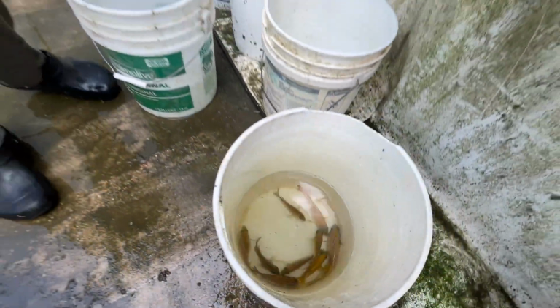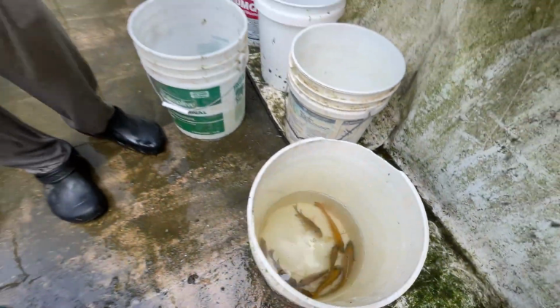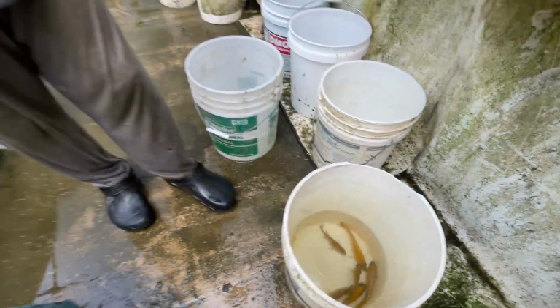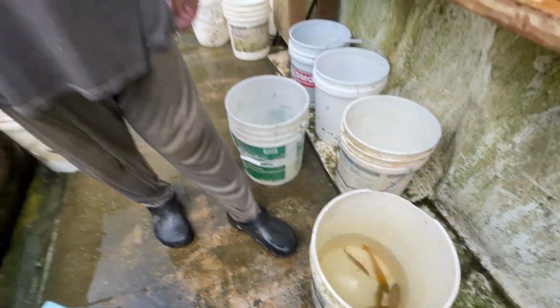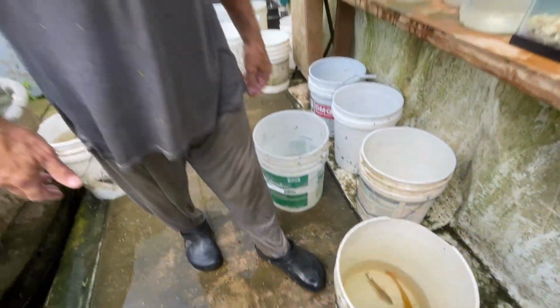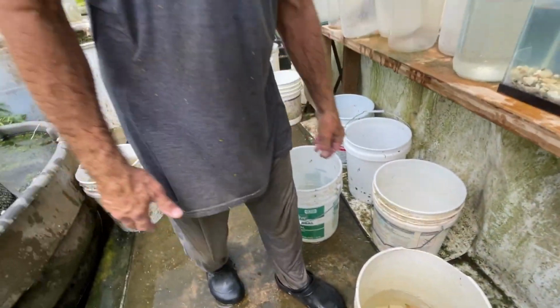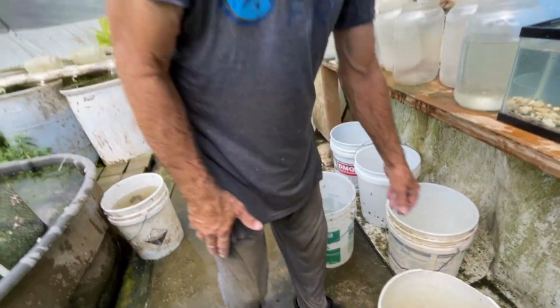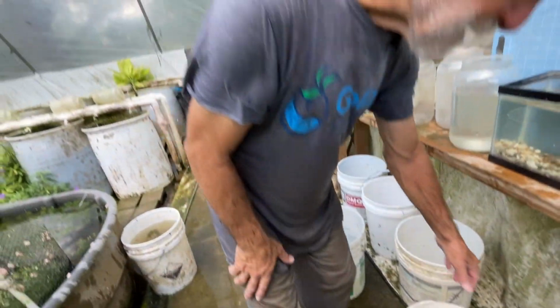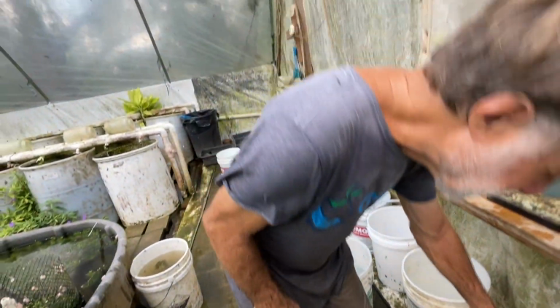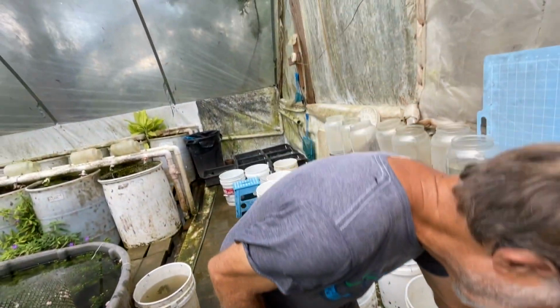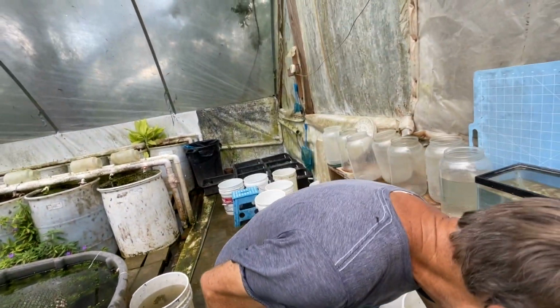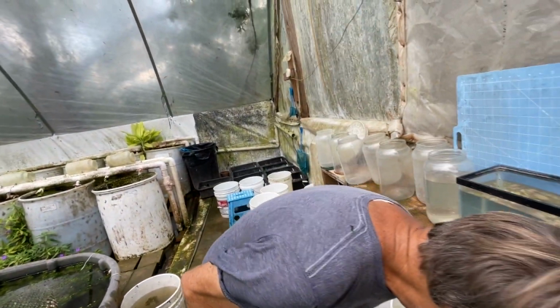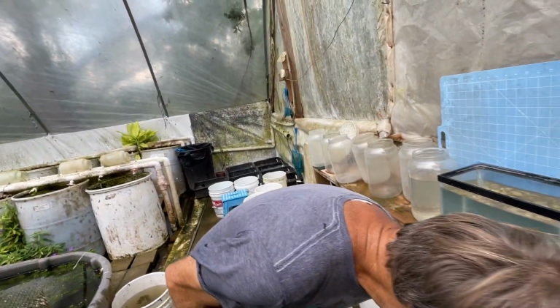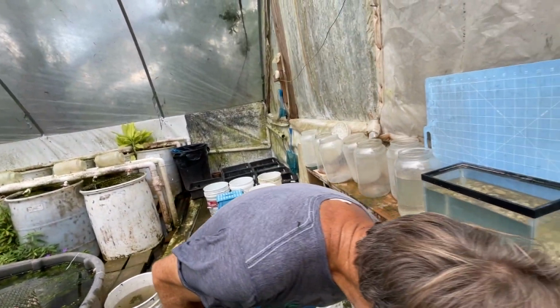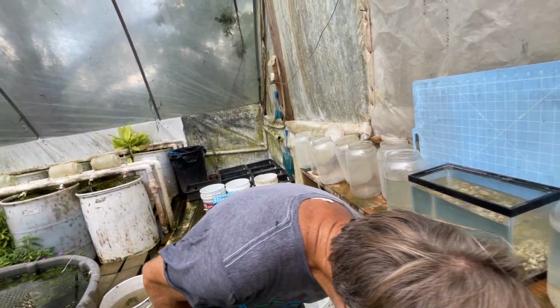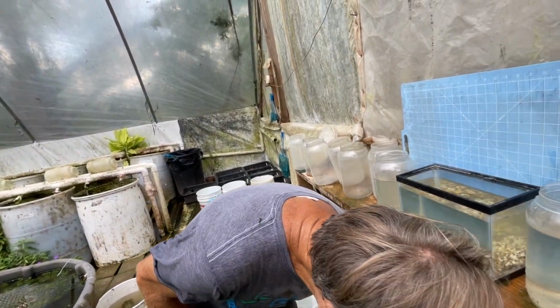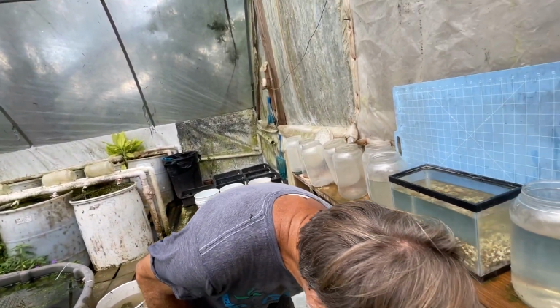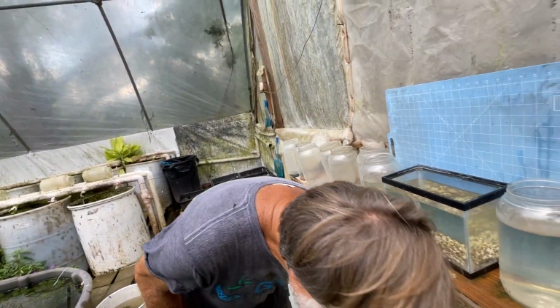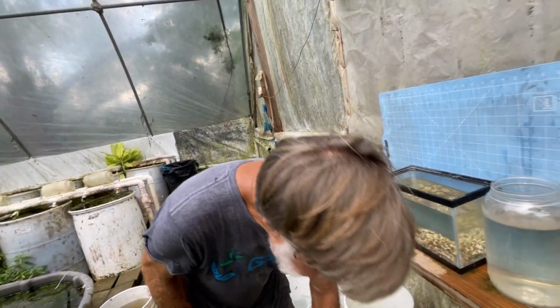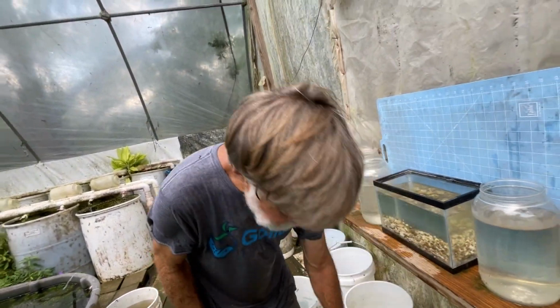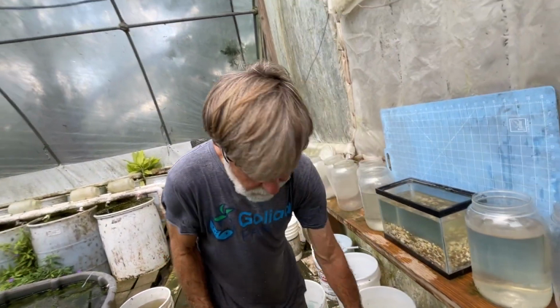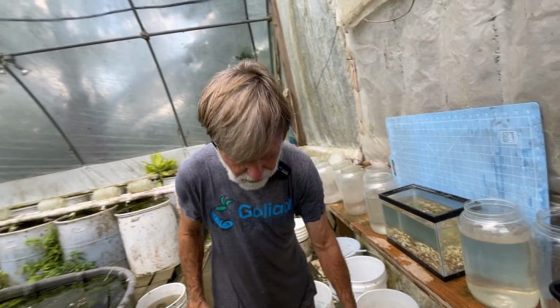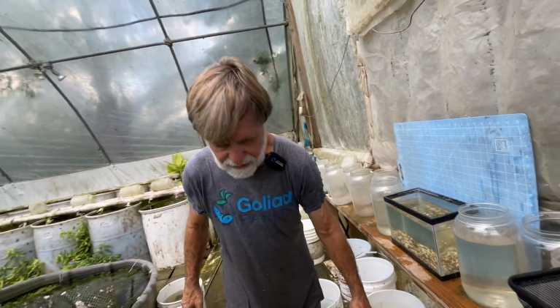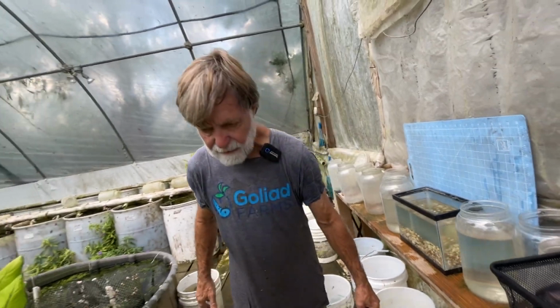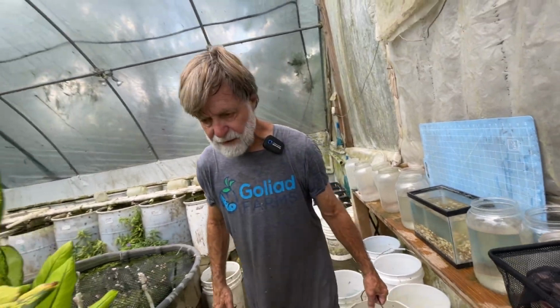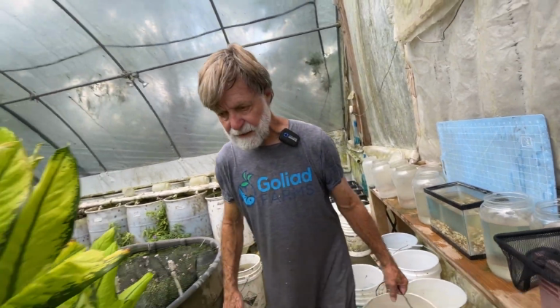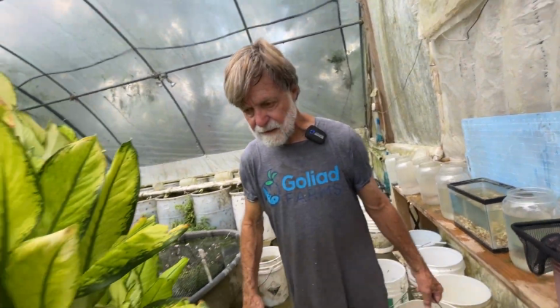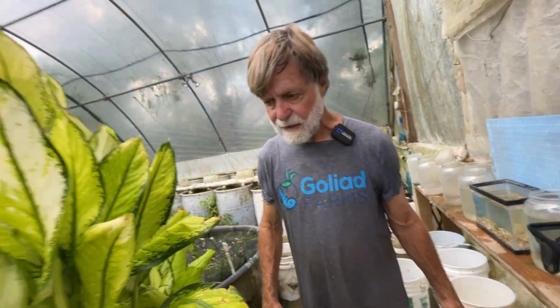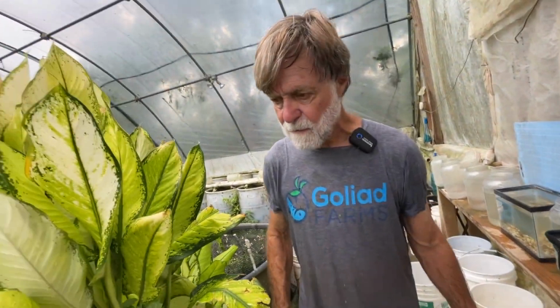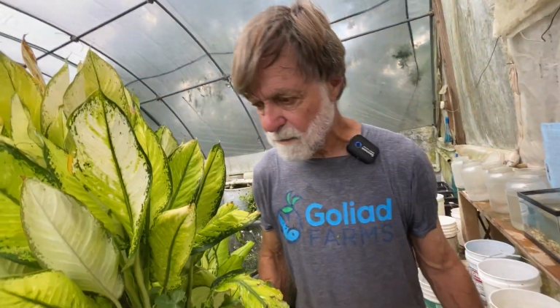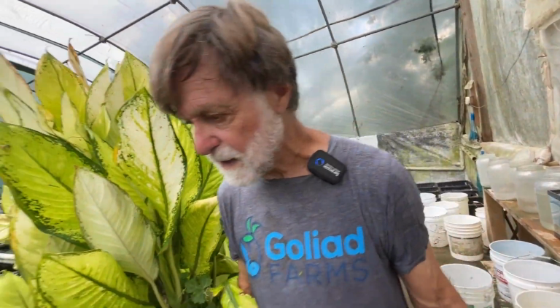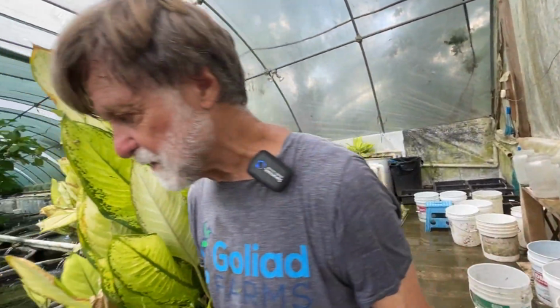I'm going to put these guys in the breeding tank and we'll look at them again in about four months.